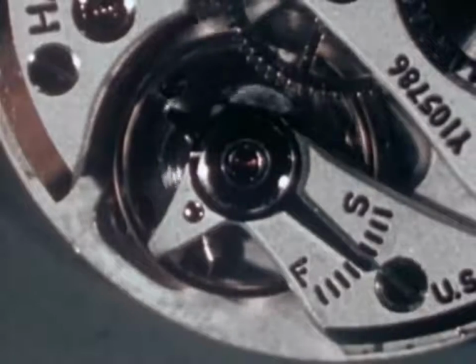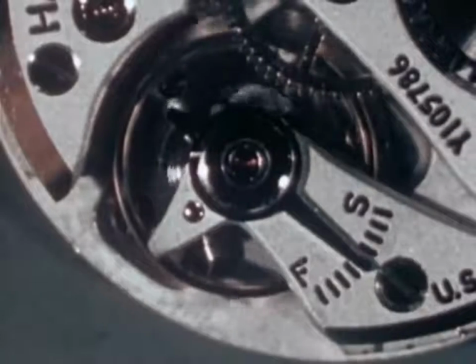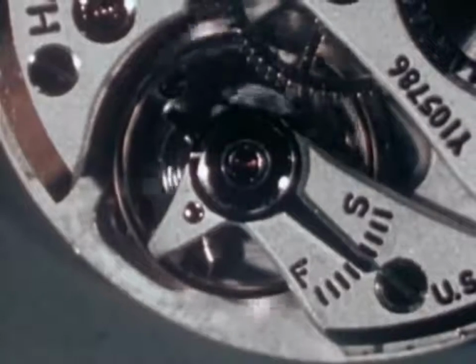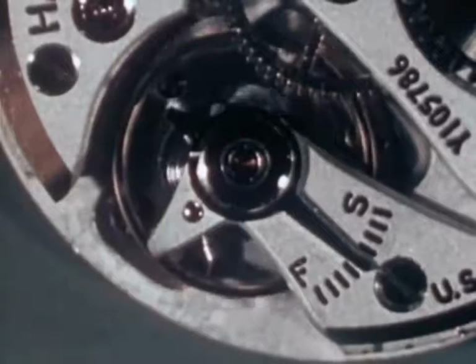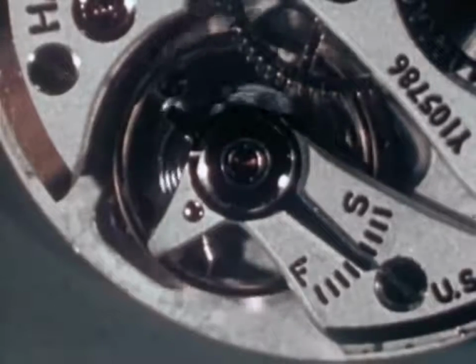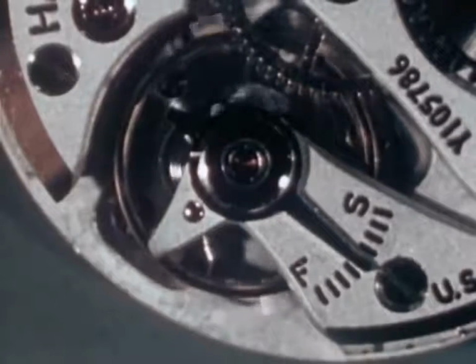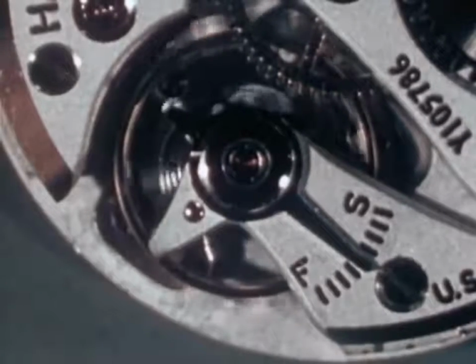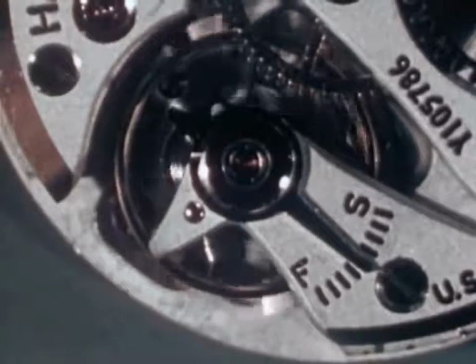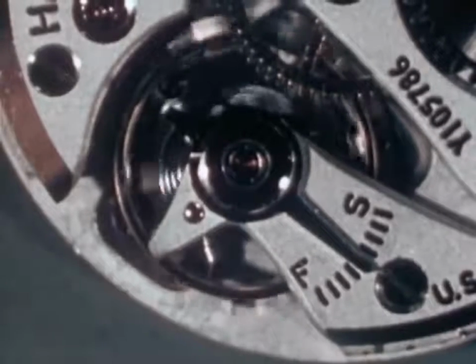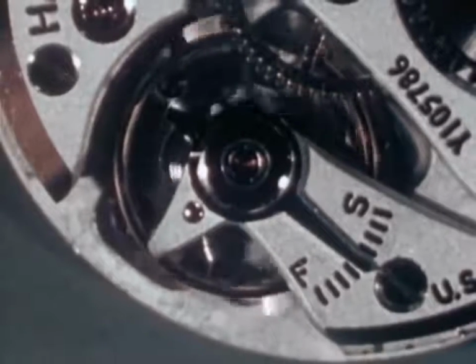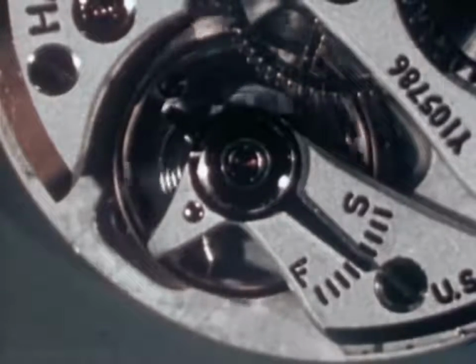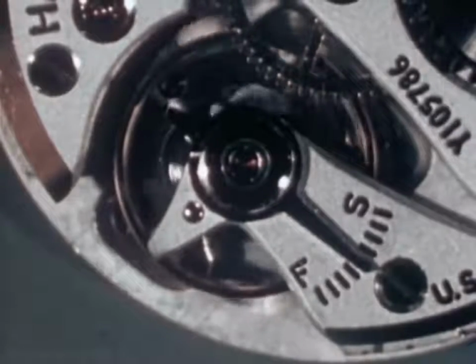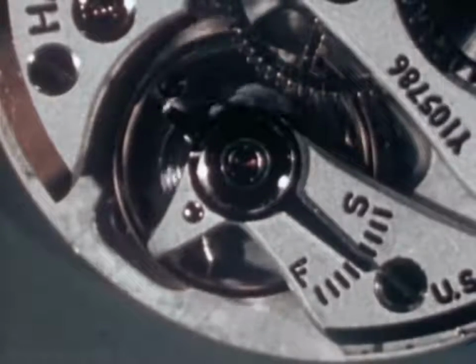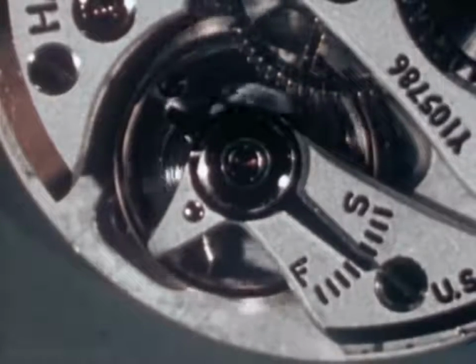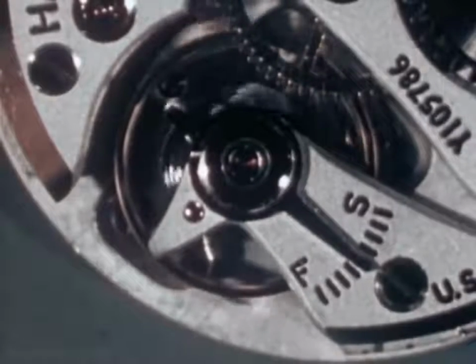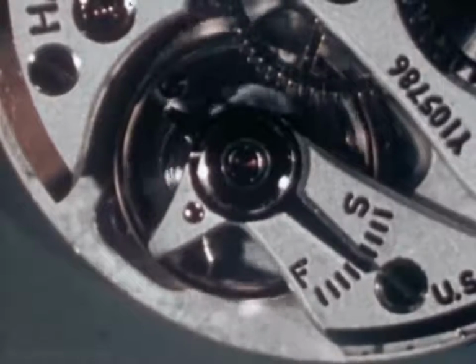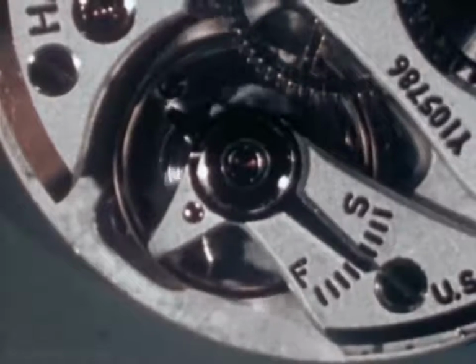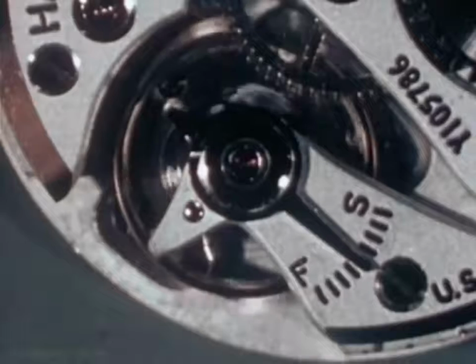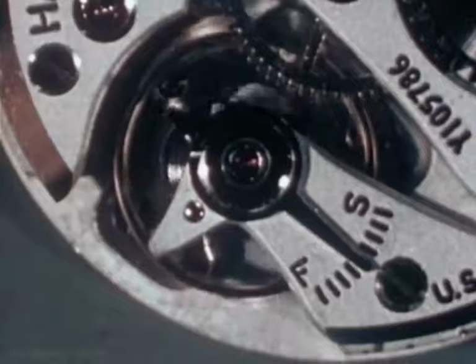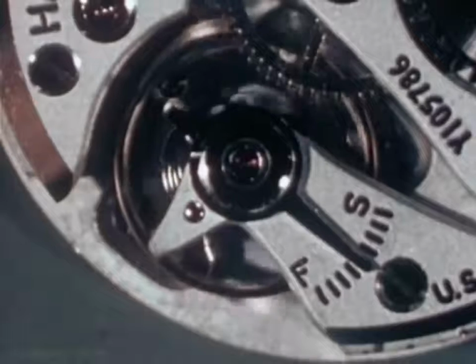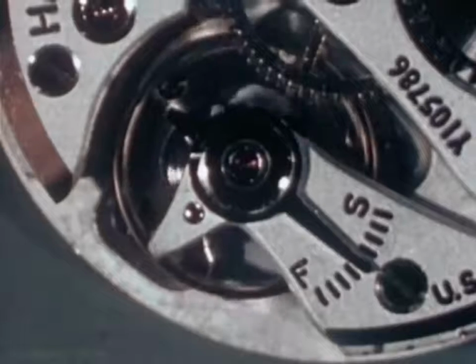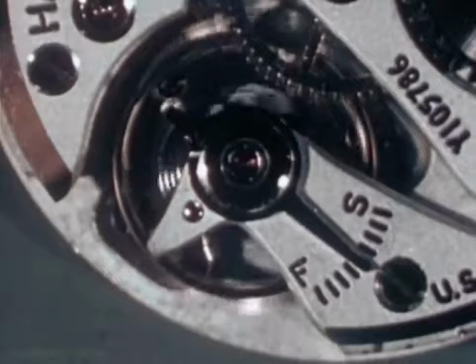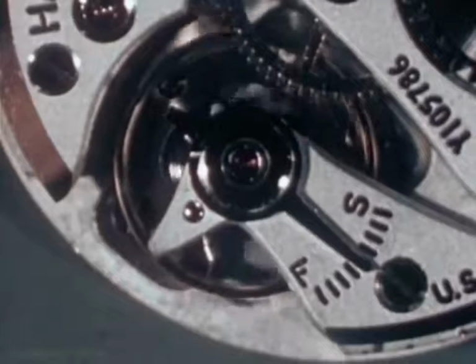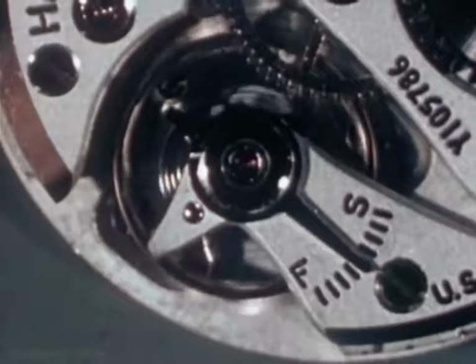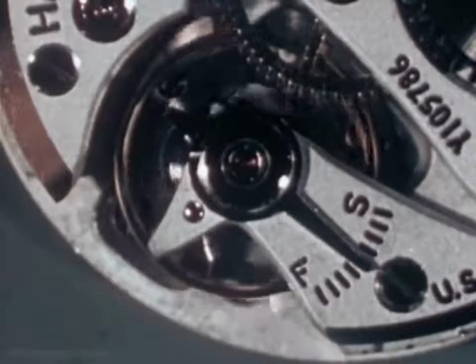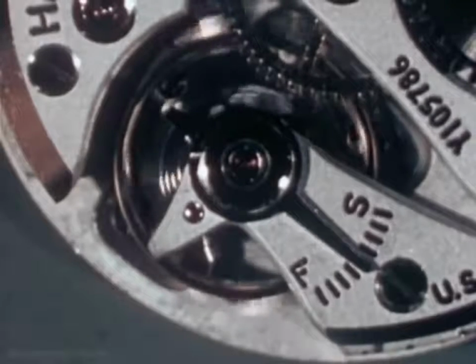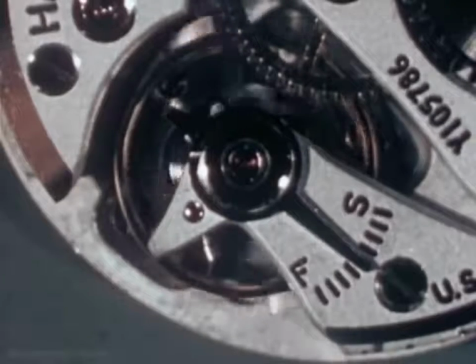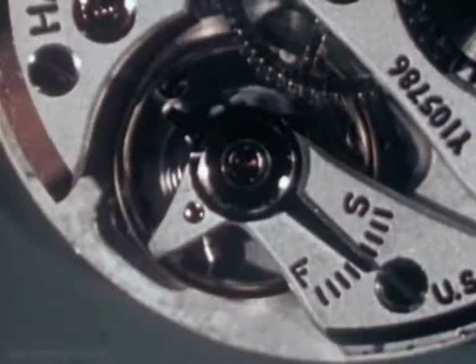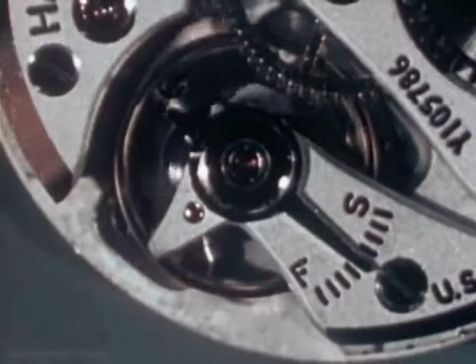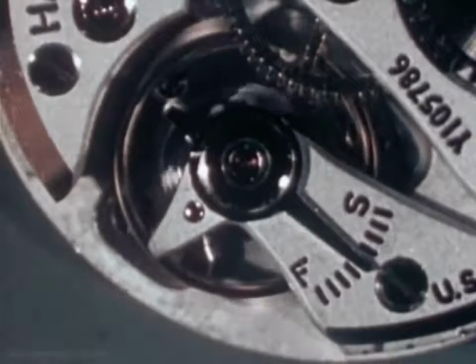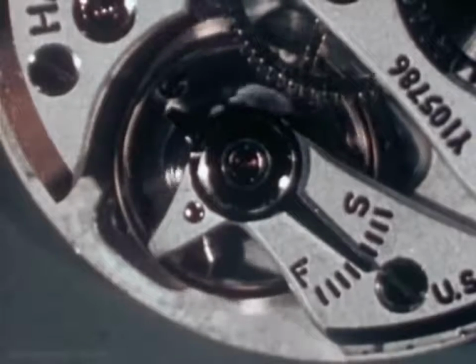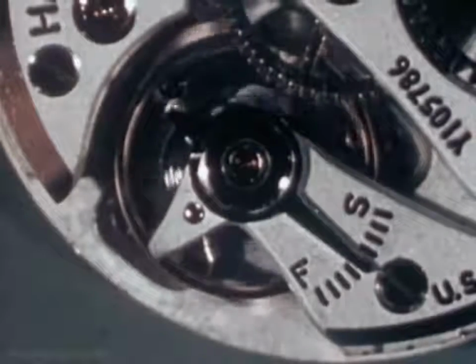To understand what goes on inside a watch, let's make a simple device that will keep time.